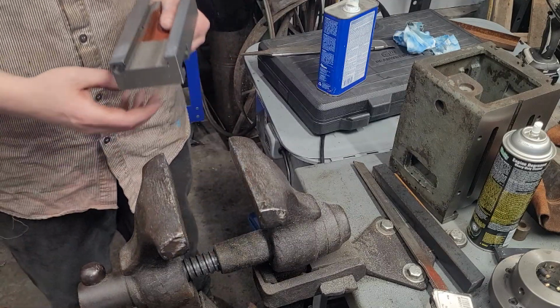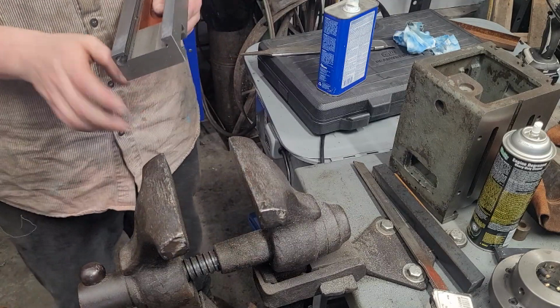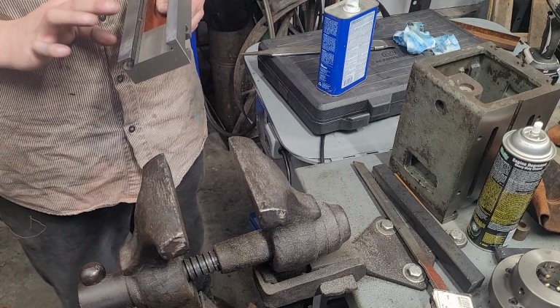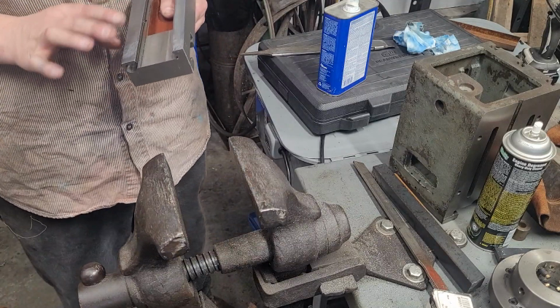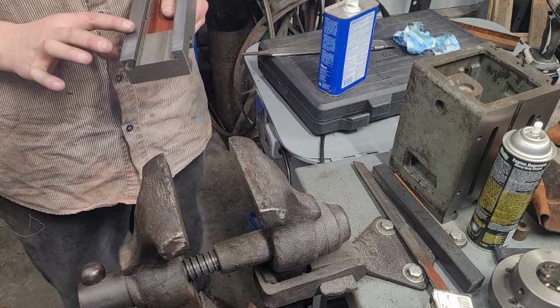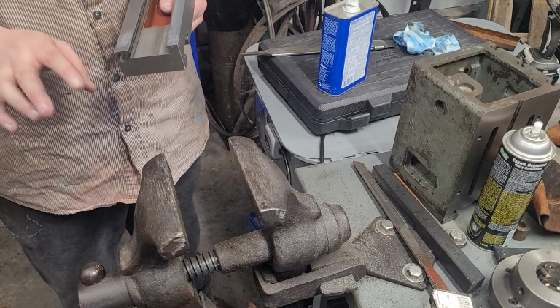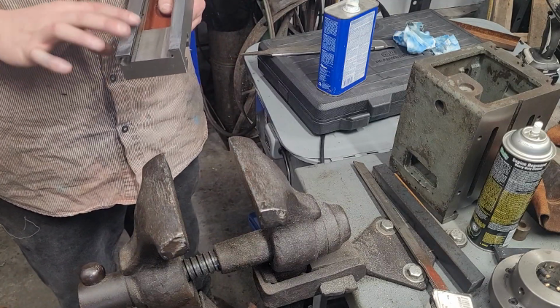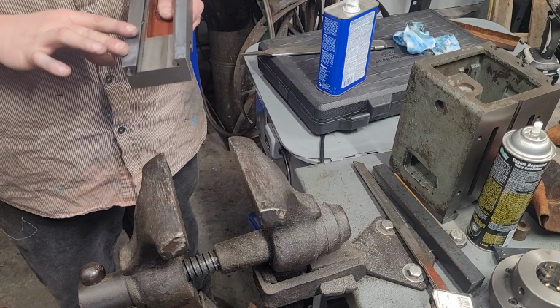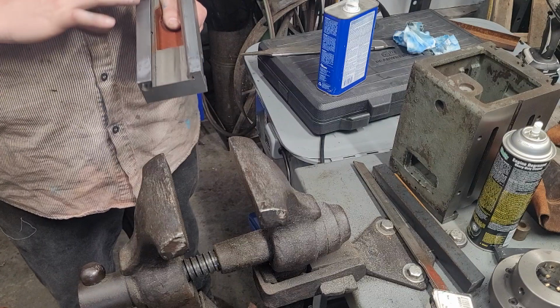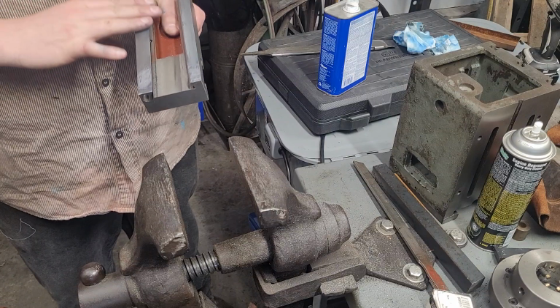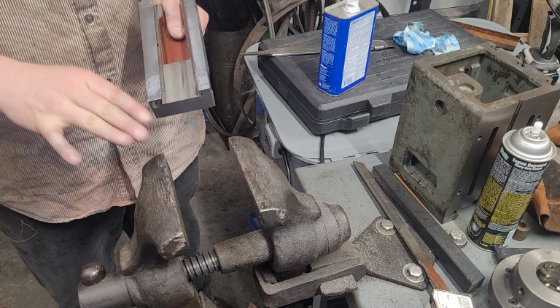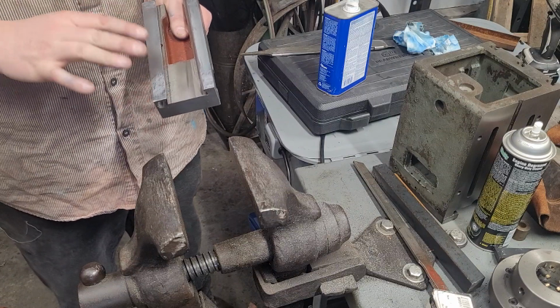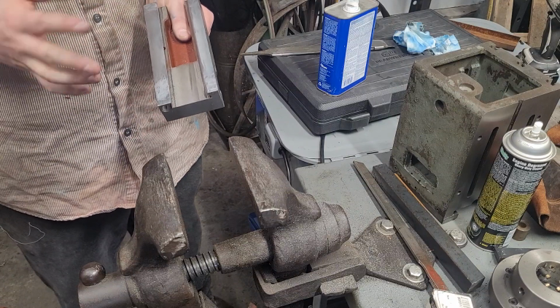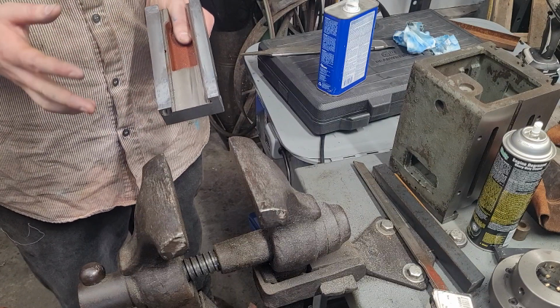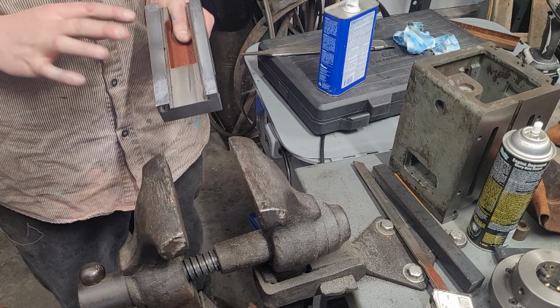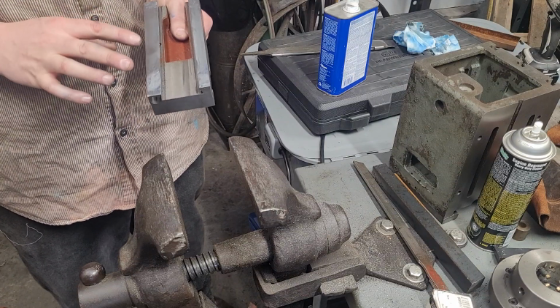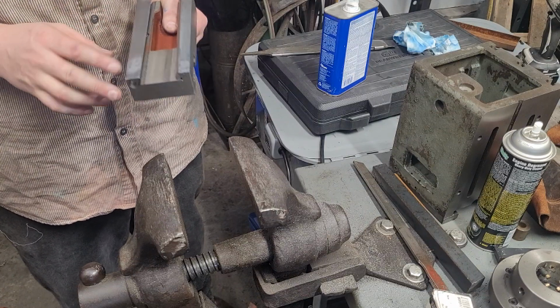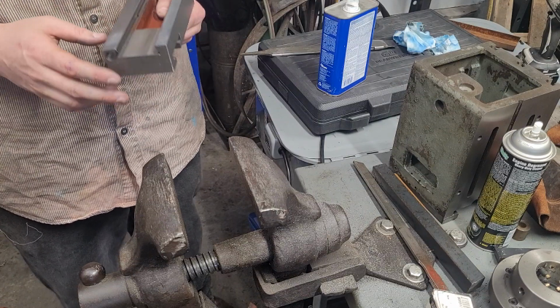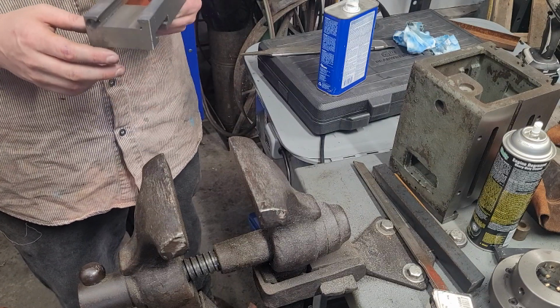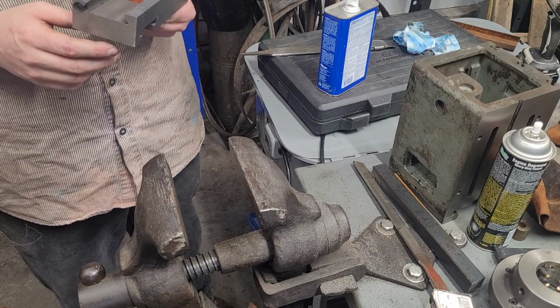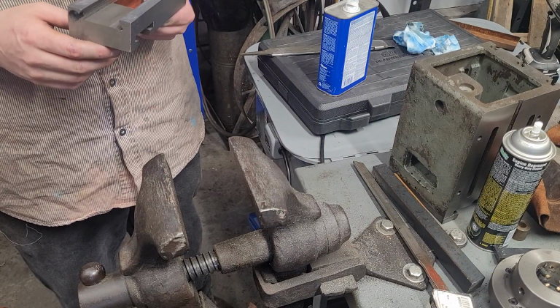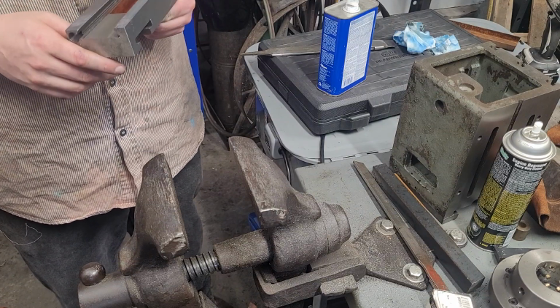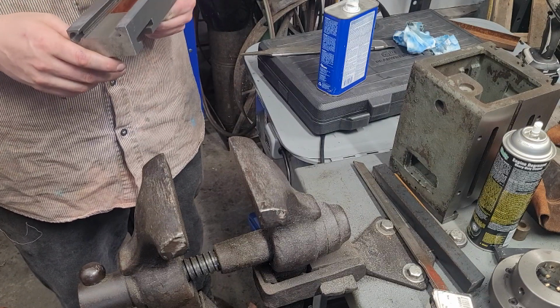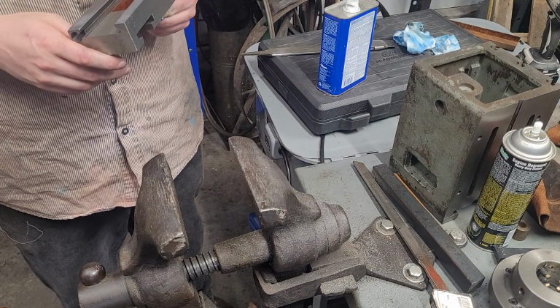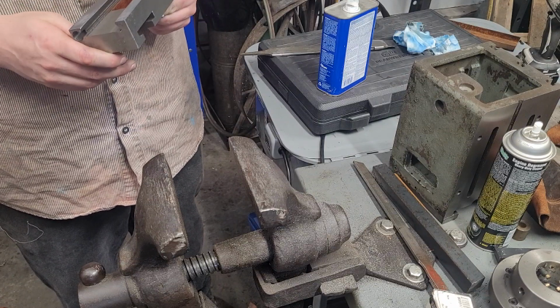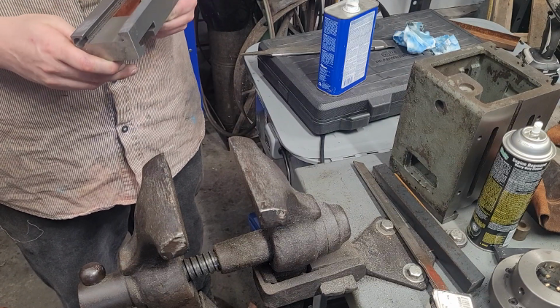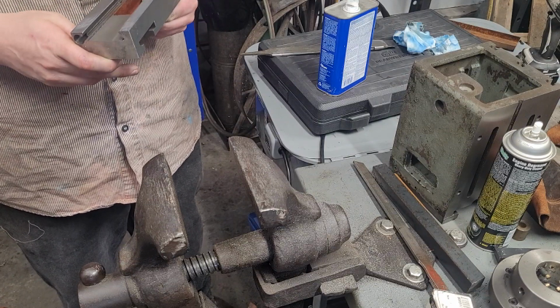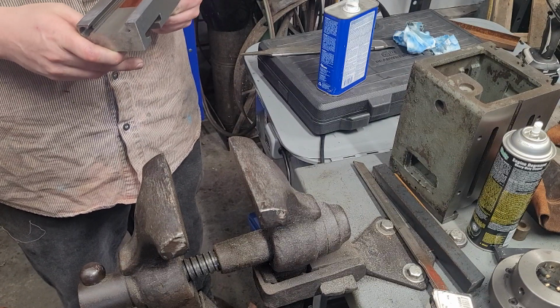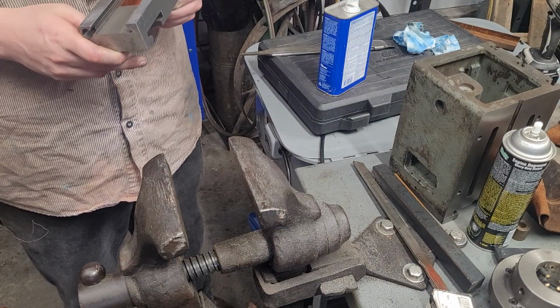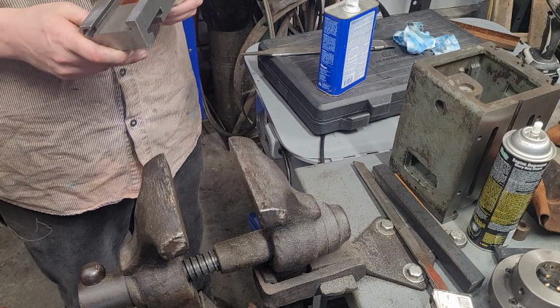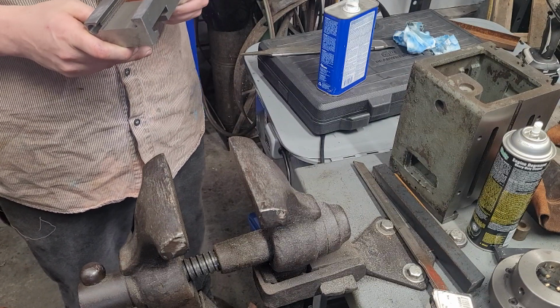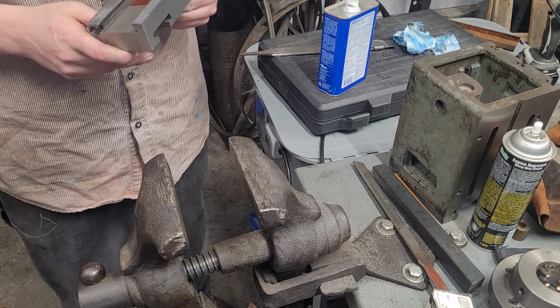I hope you guys found this a little bit informative. This is just one technique for getting very flat surfaces. Thanks for watching, guys — I hope you enjoyed.